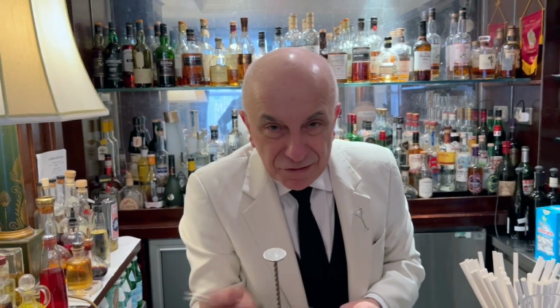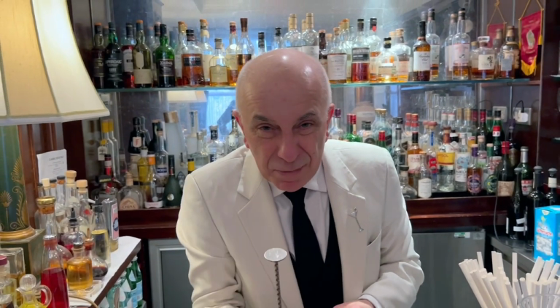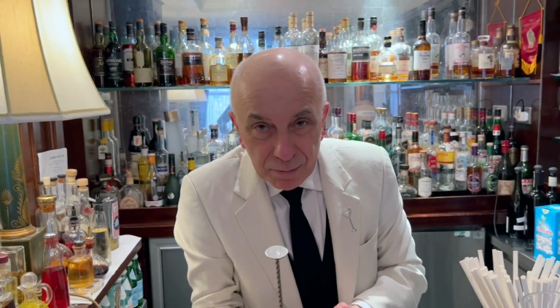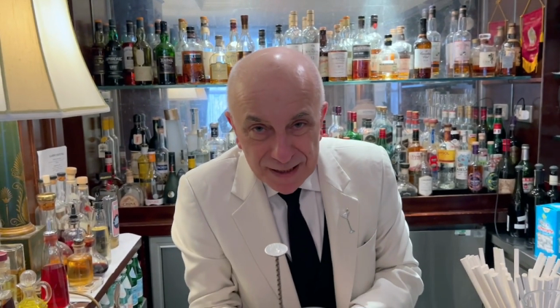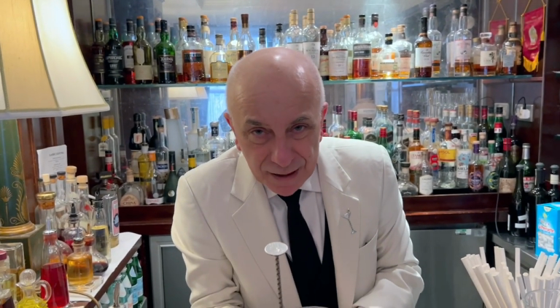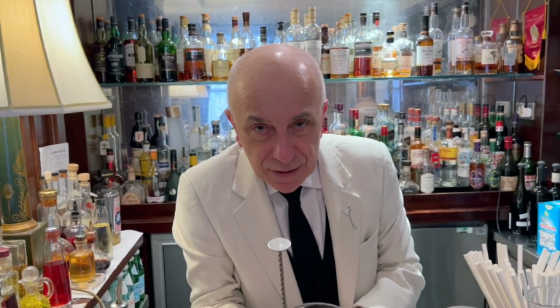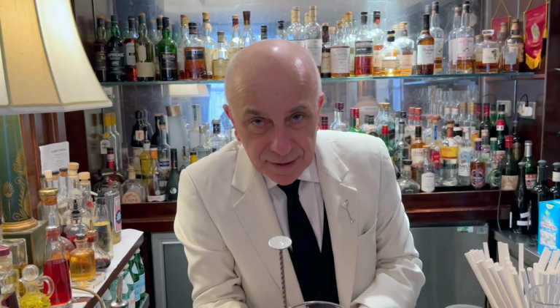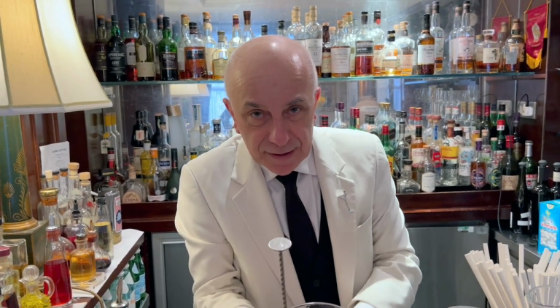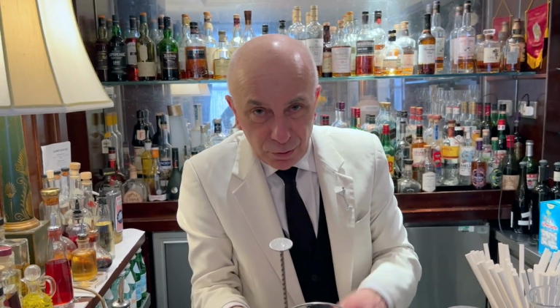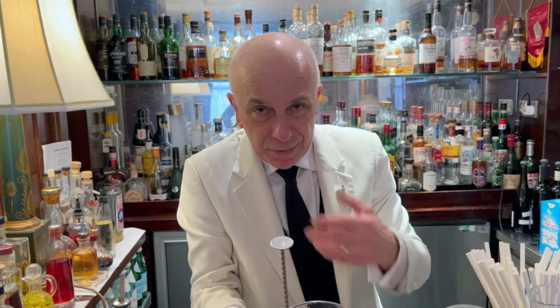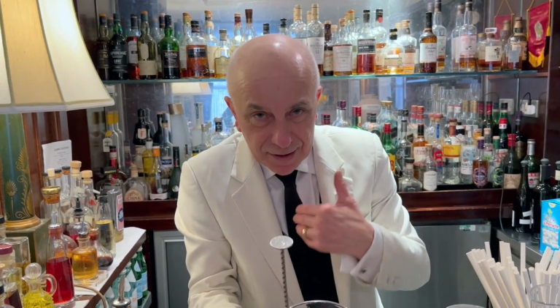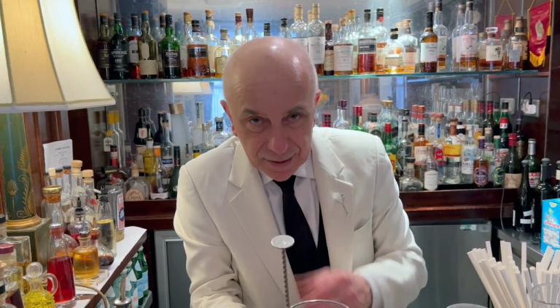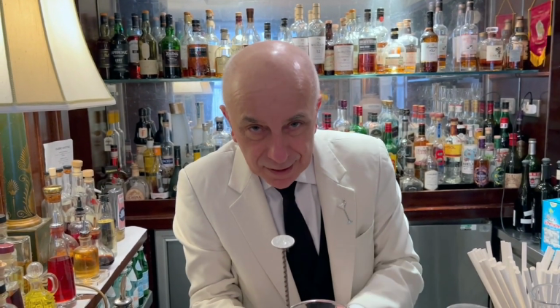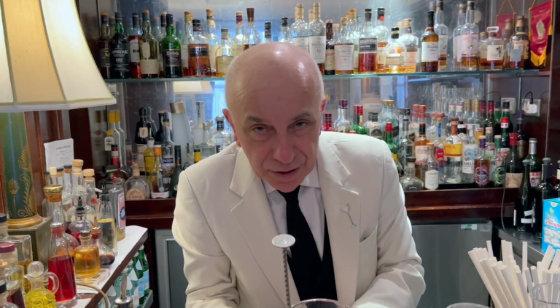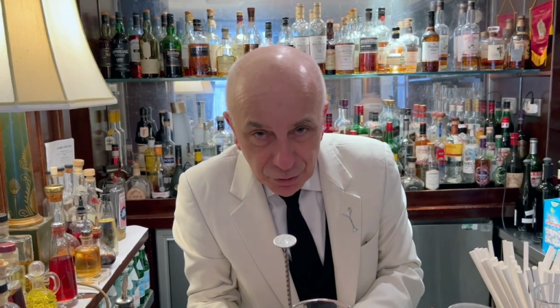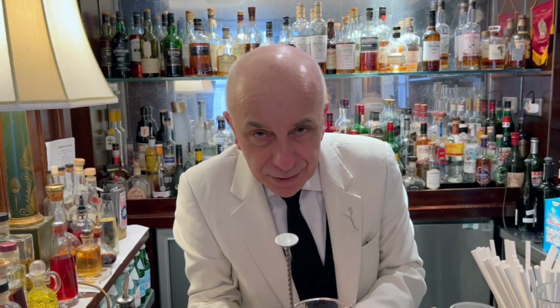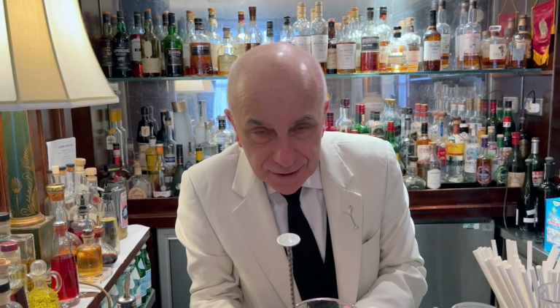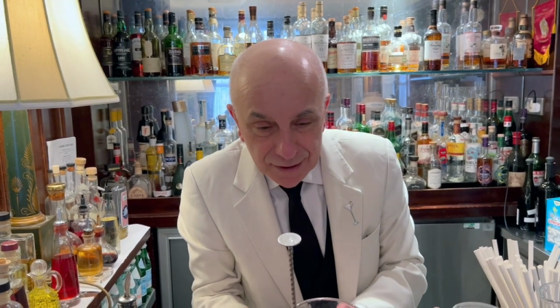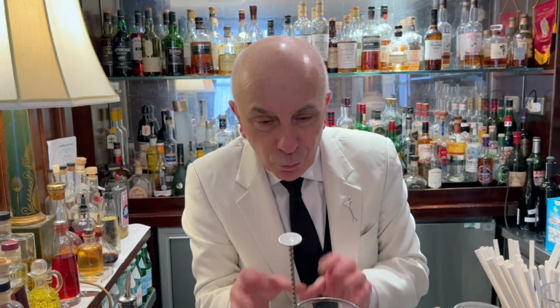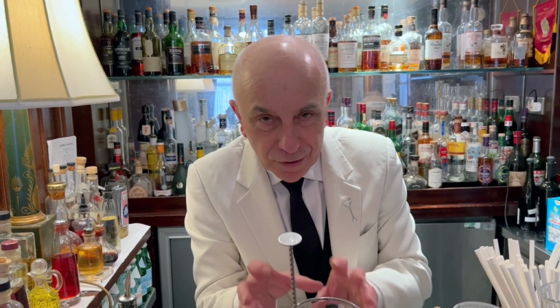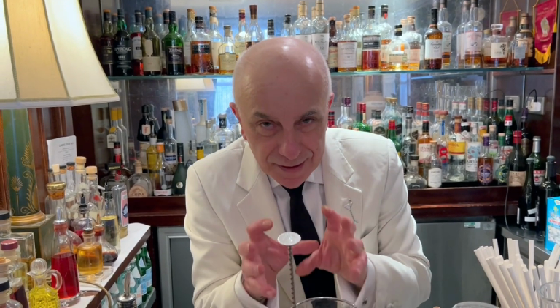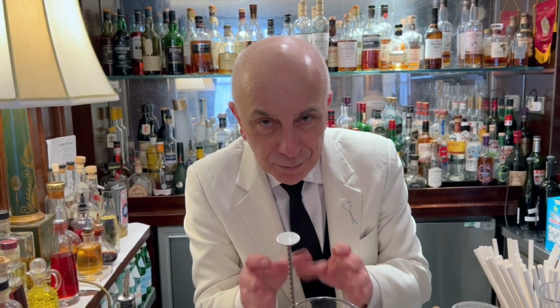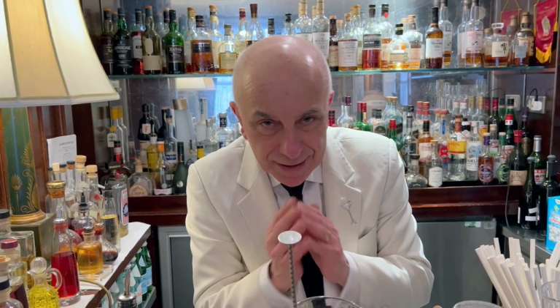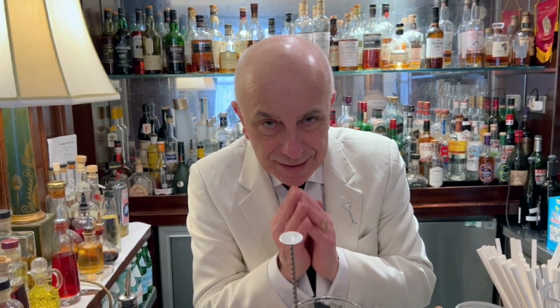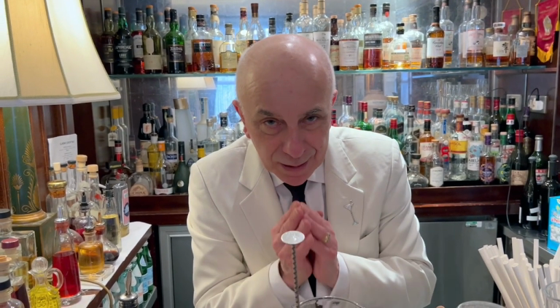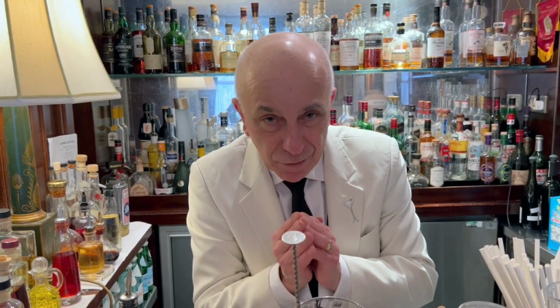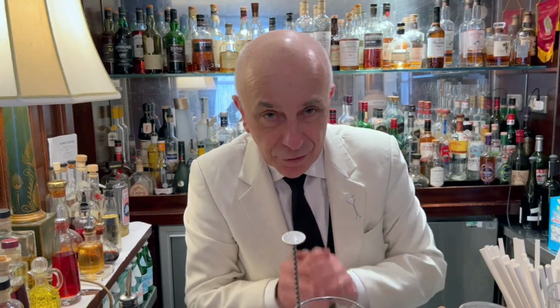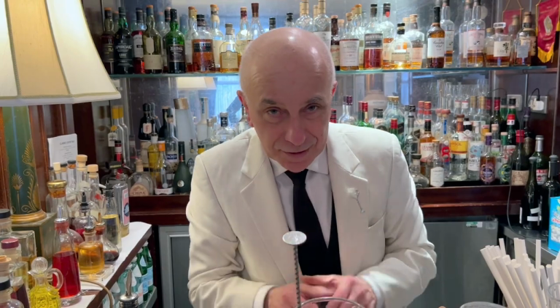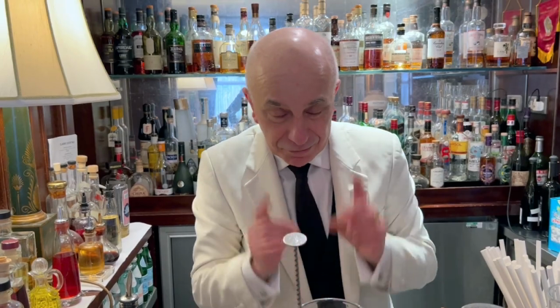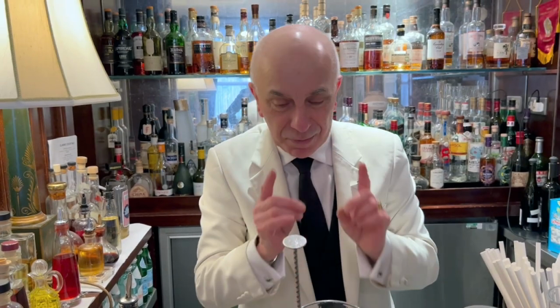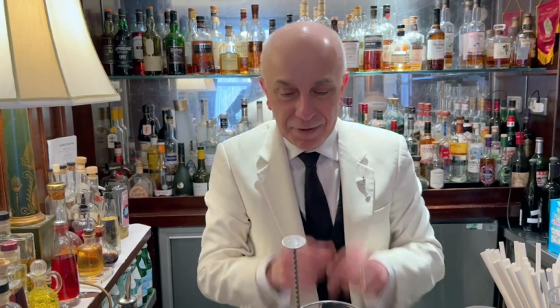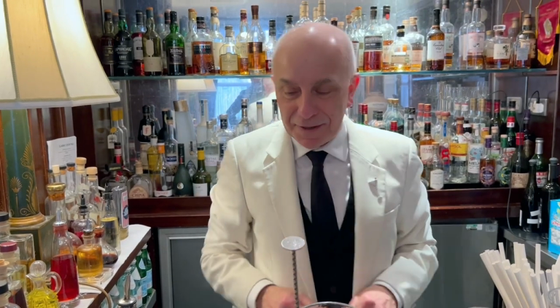Remember, young bartender, old bartender like me, new bartender — water is the biggest enemy of cocktail. Remember that.